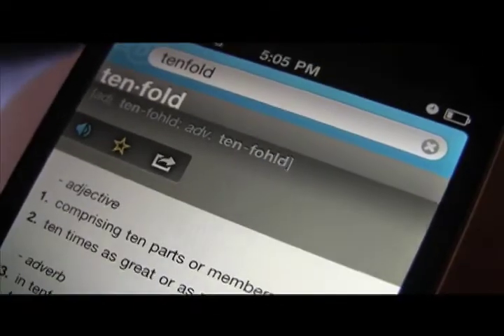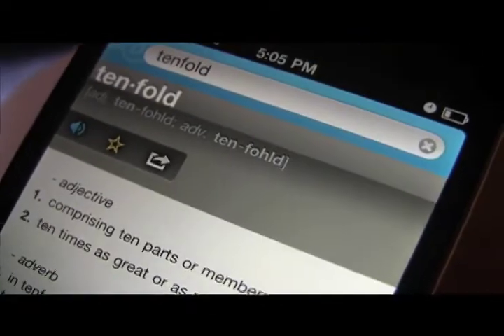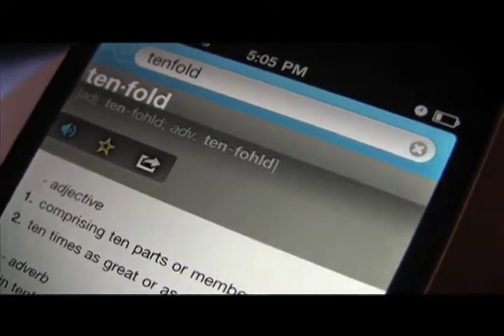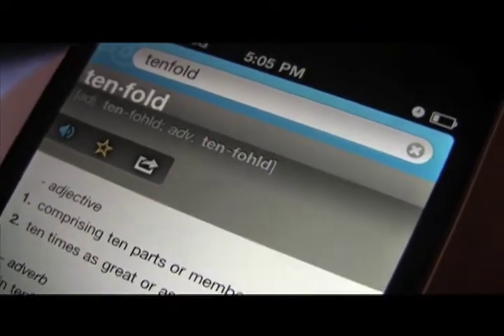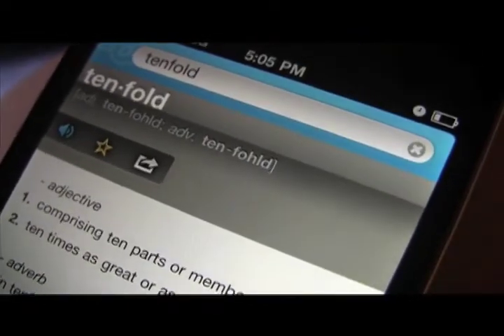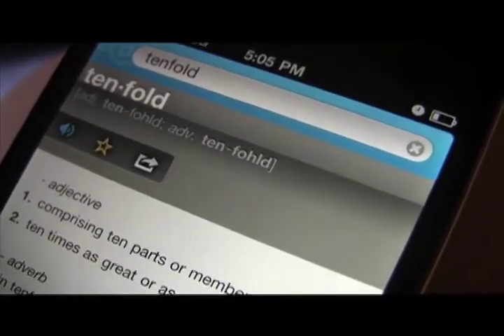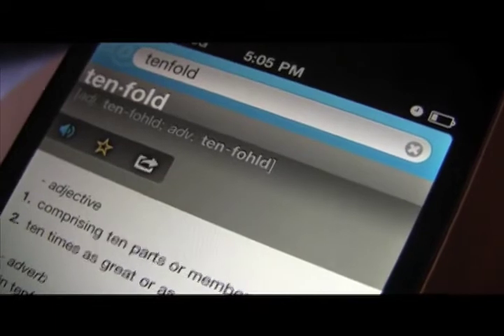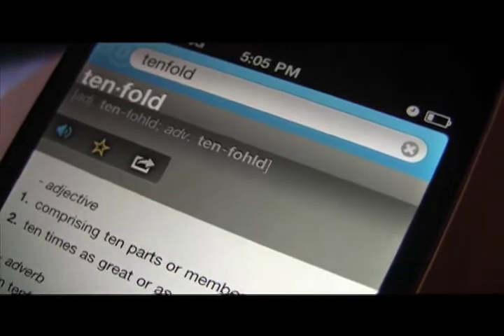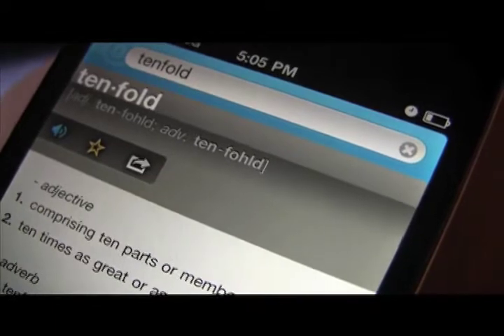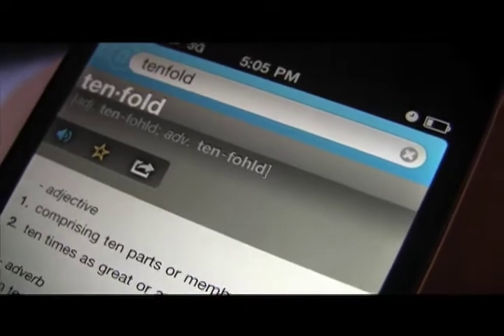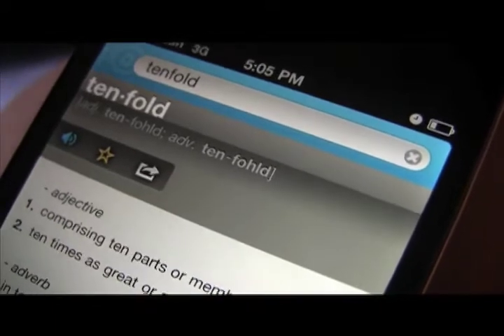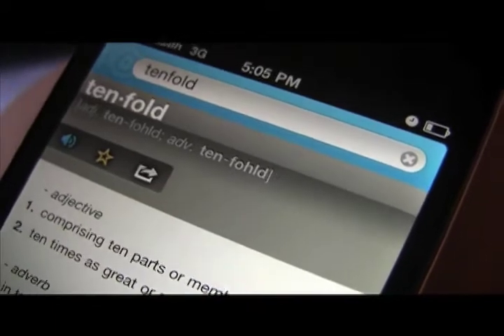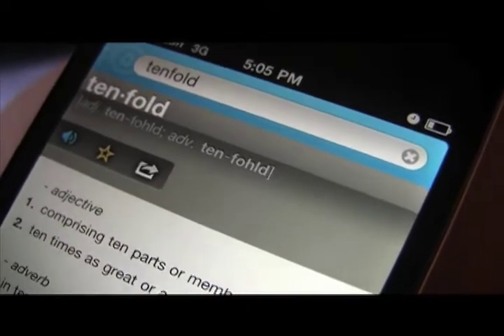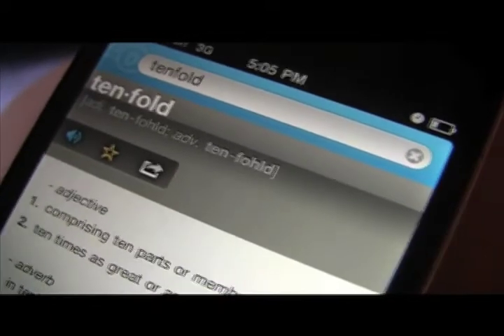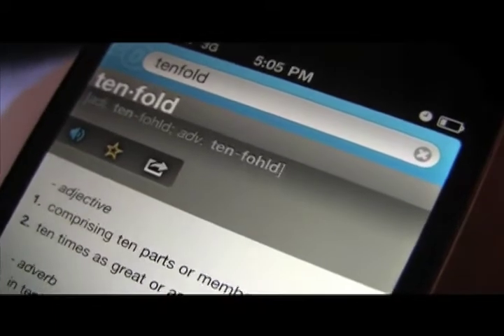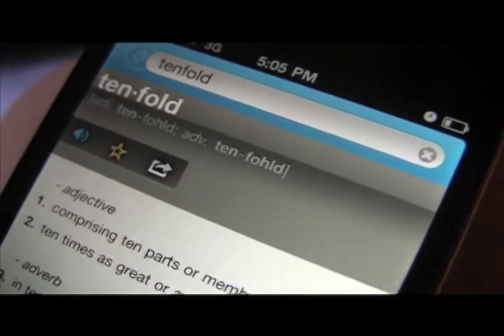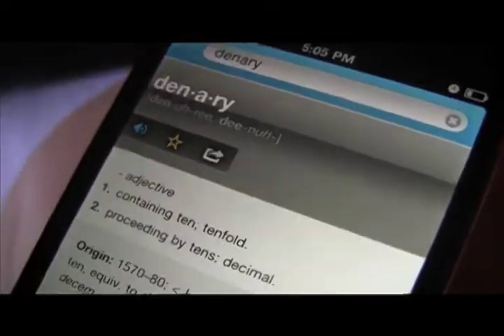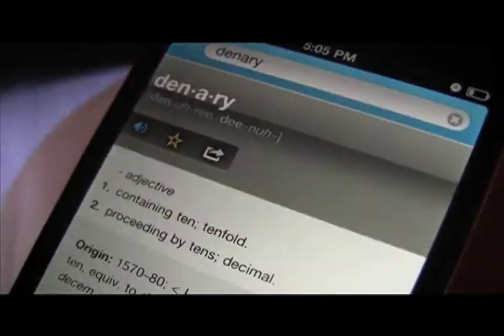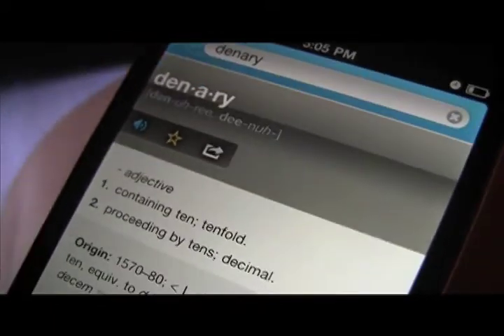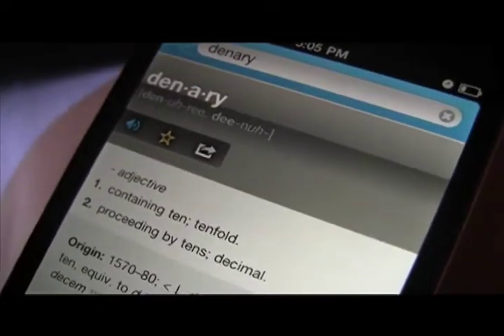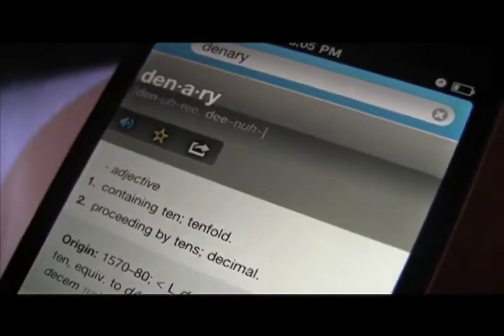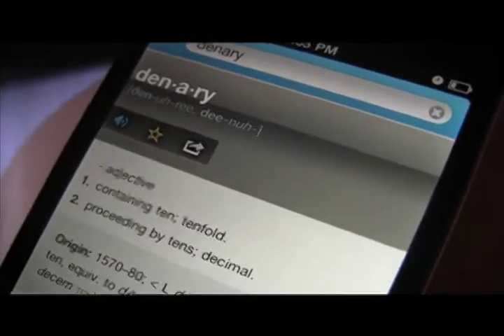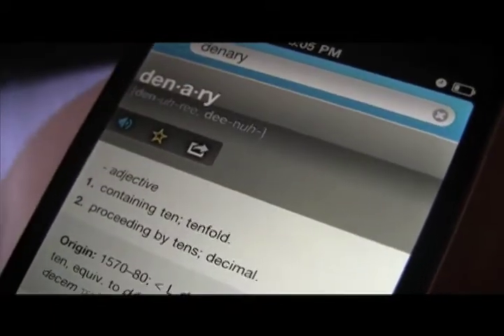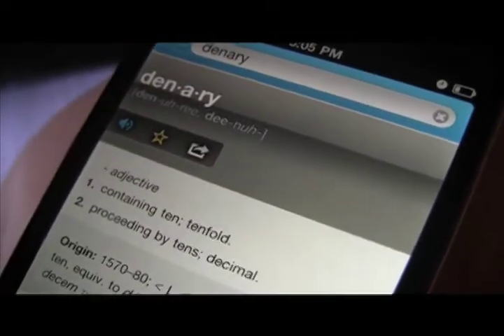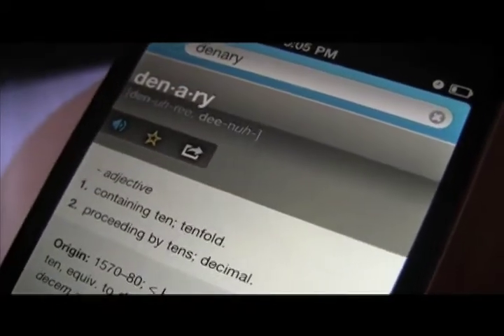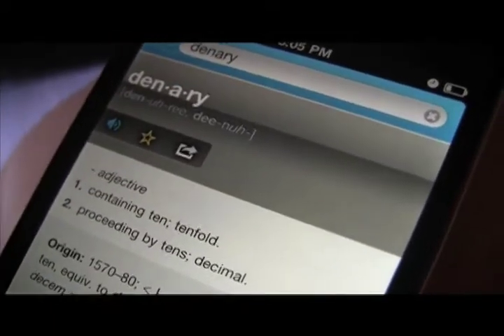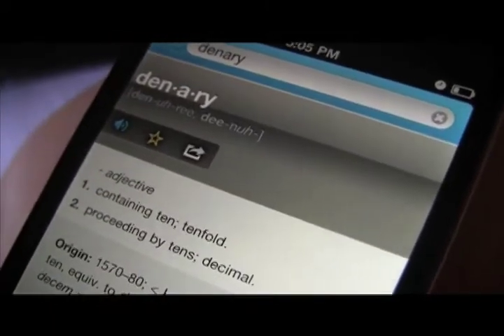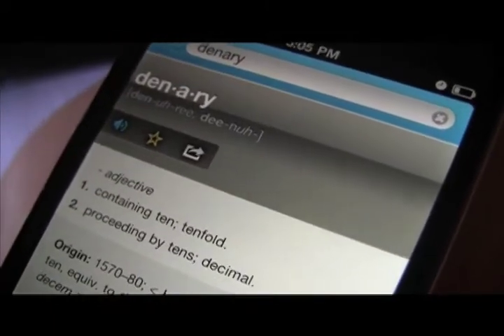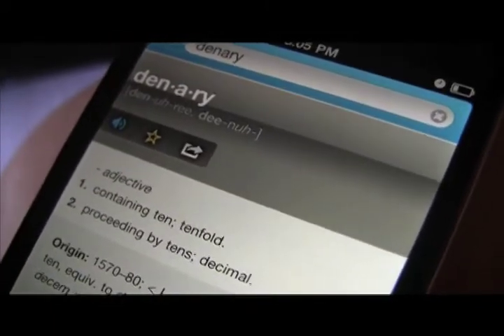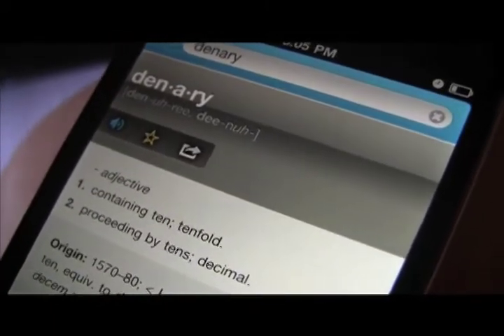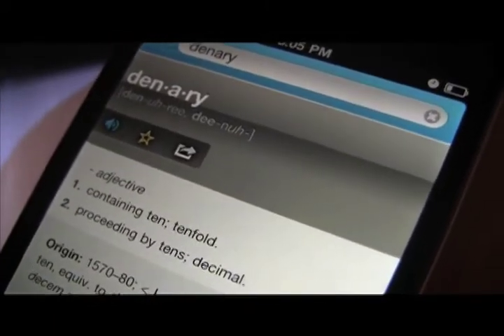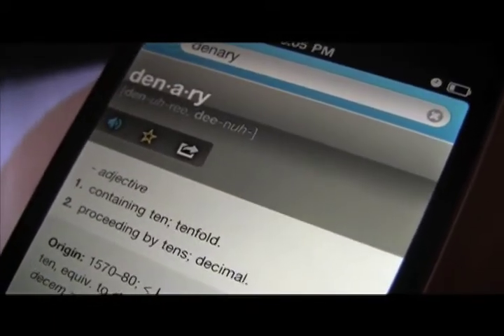Tenfold. Adjective comprising 10 parts or members; adverb, in tenfold measure. Denary. Adjective containing 10, tenfold, proceeding by 10, decimal.